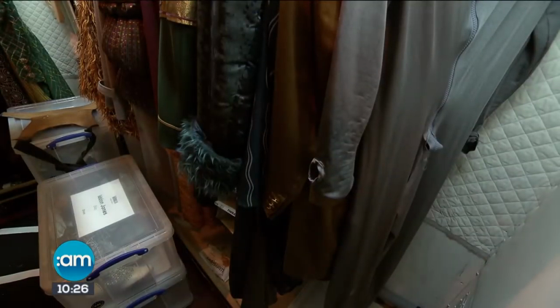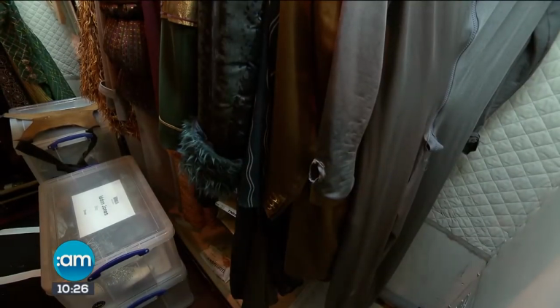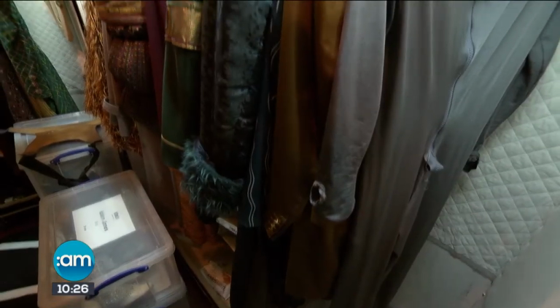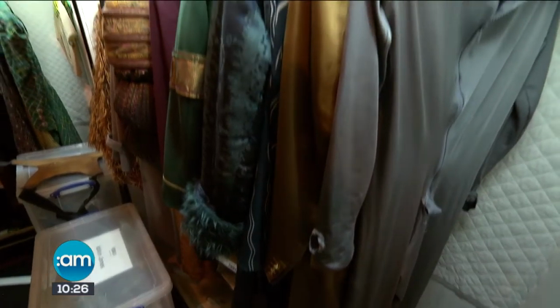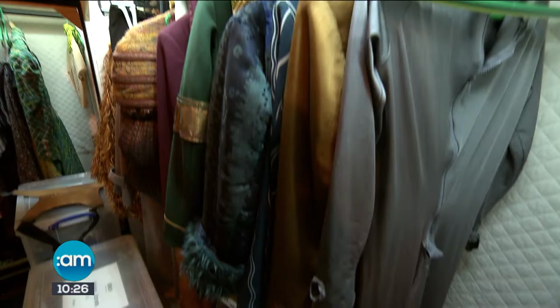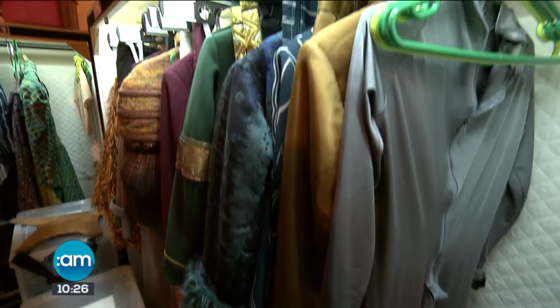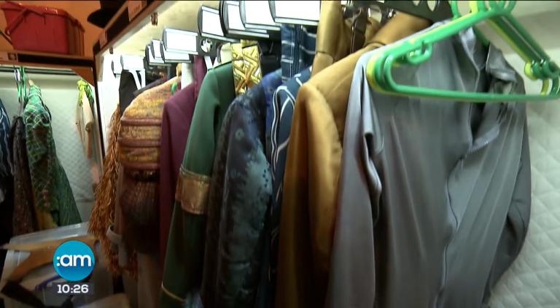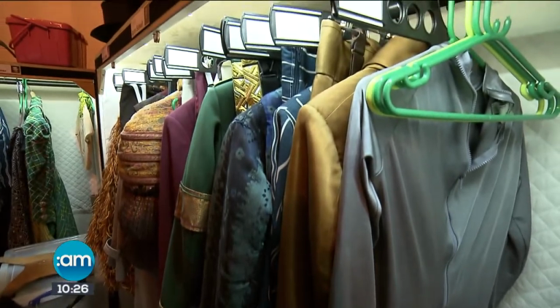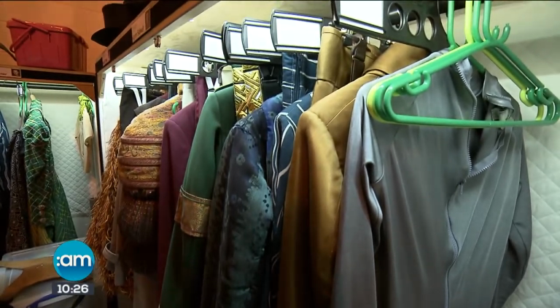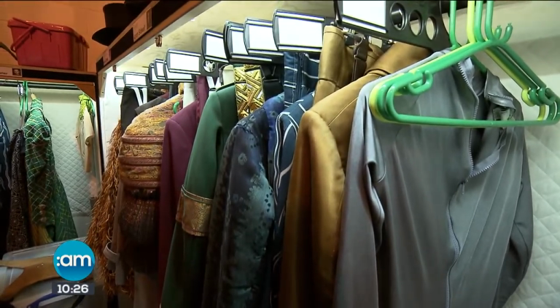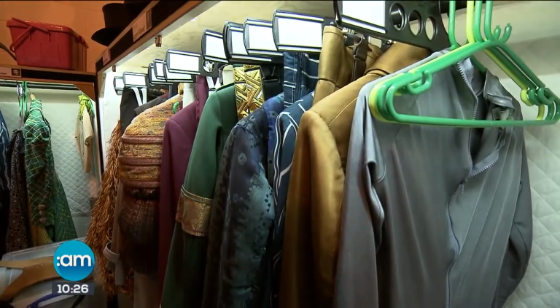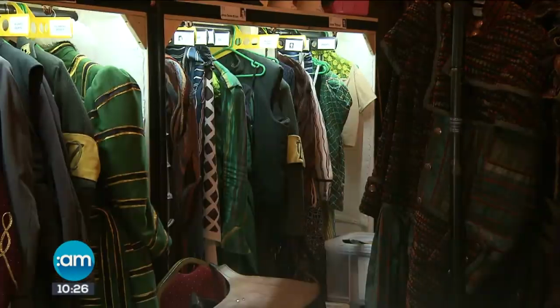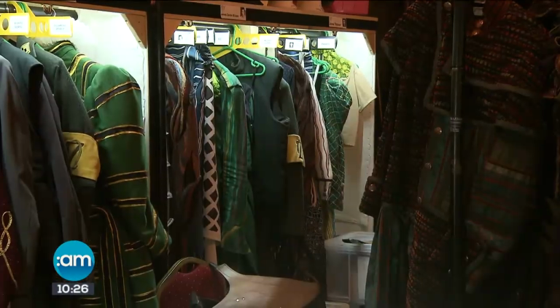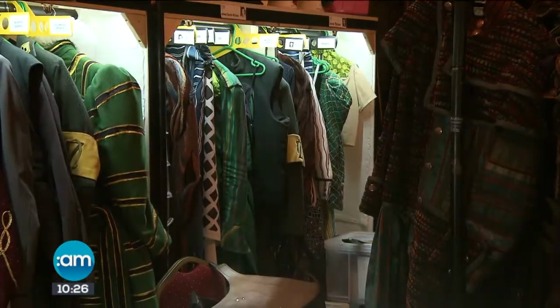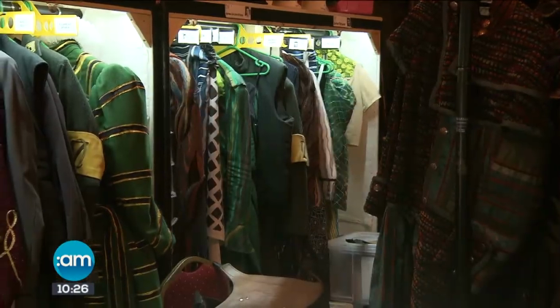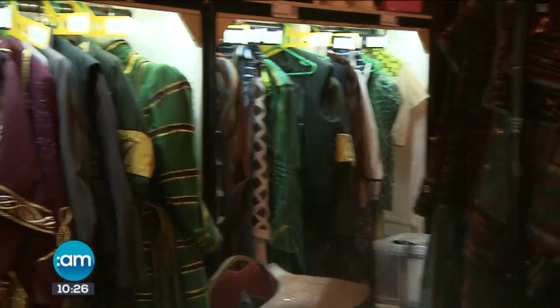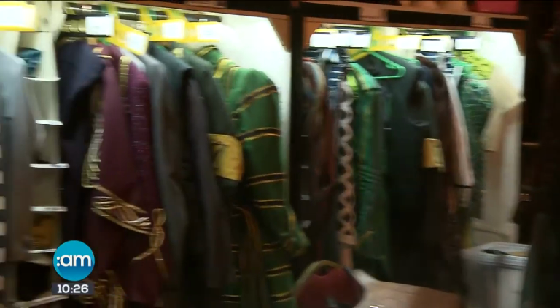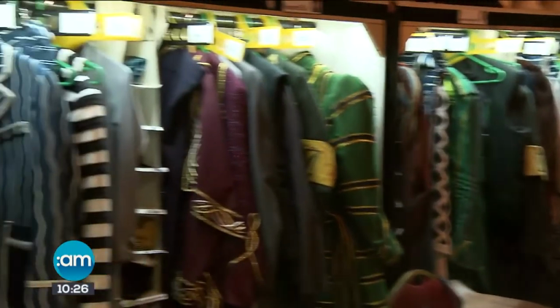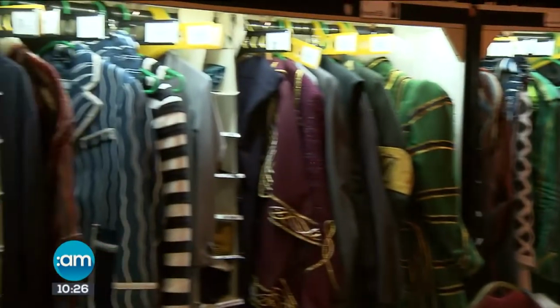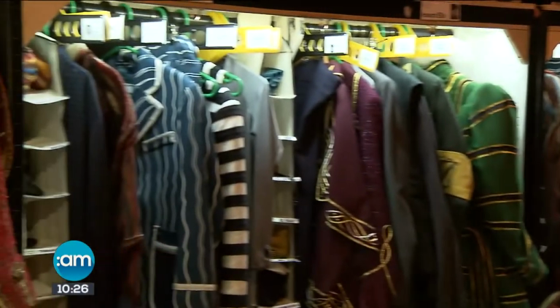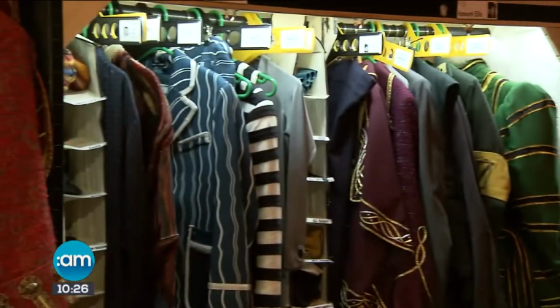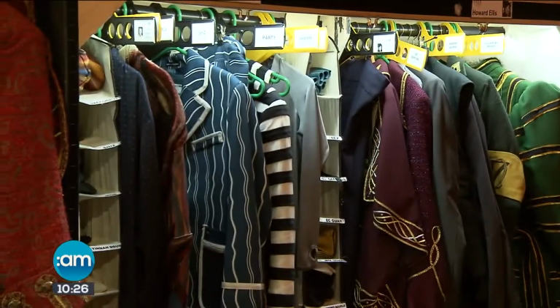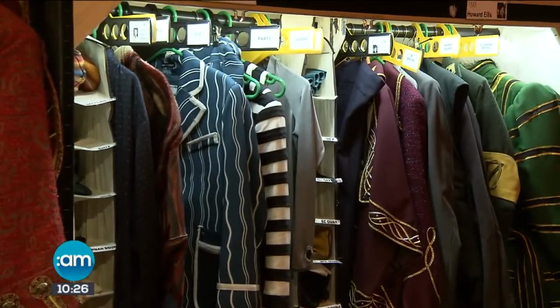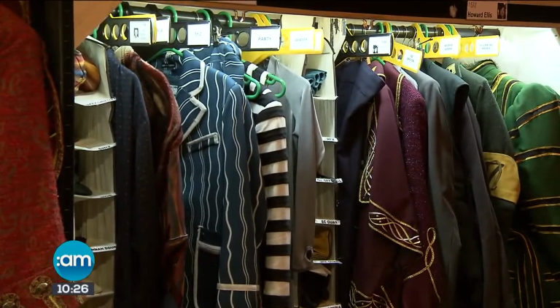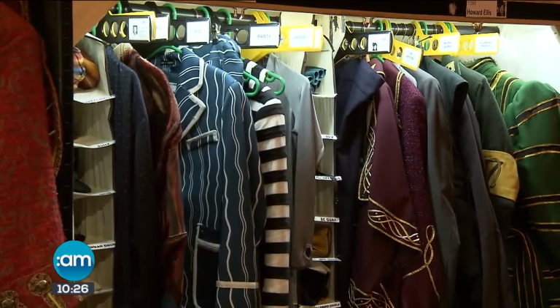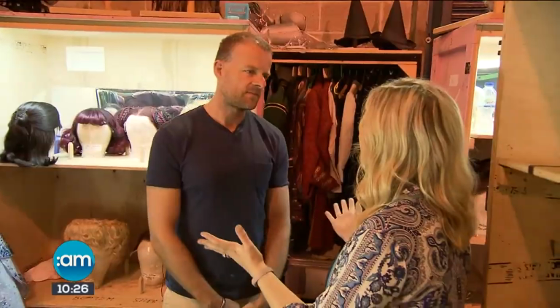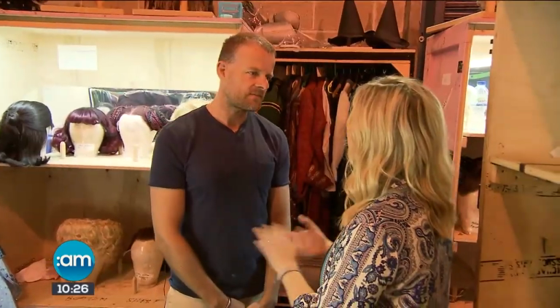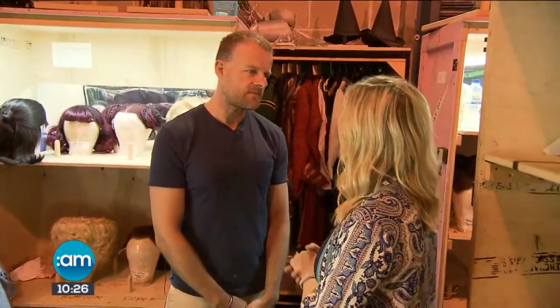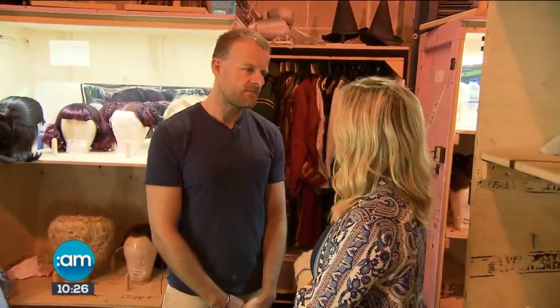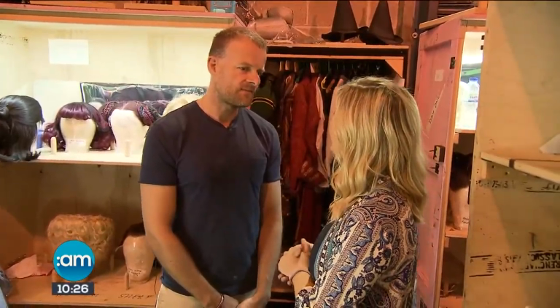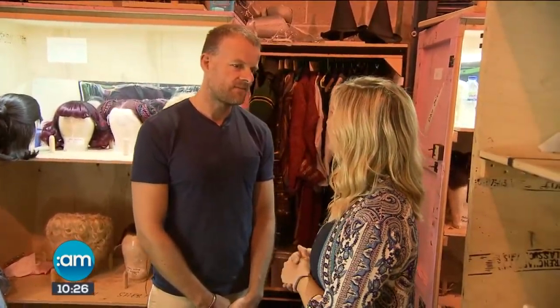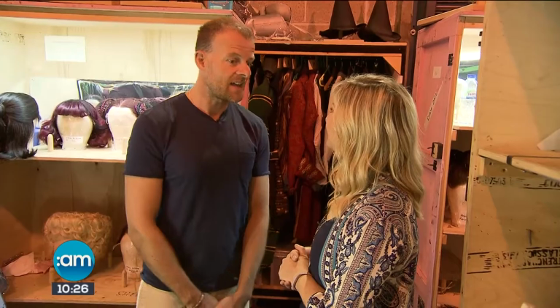Certainly backstage today you can really feel the buzz, and I know they're about to prepare for their matinee performance now, but you're going to introduce me to a few of the cast.